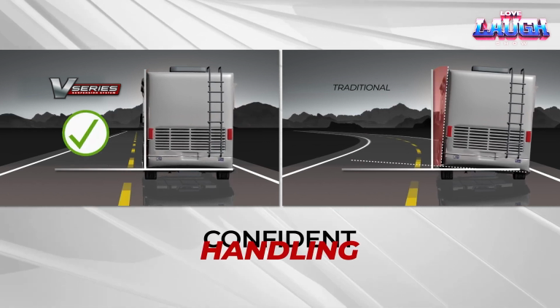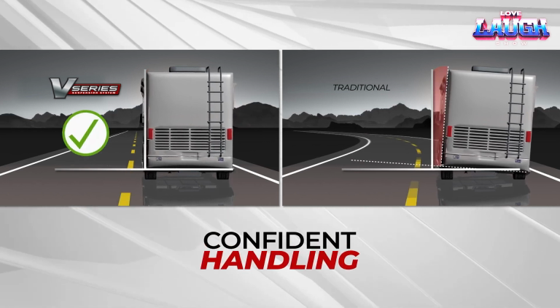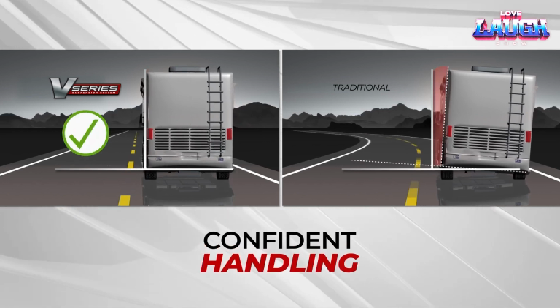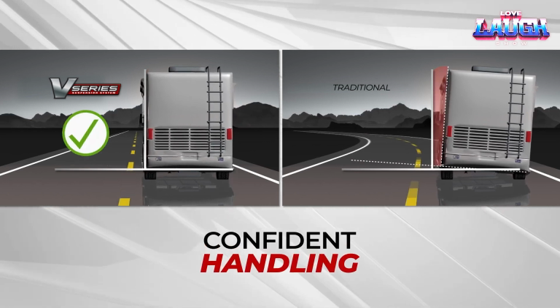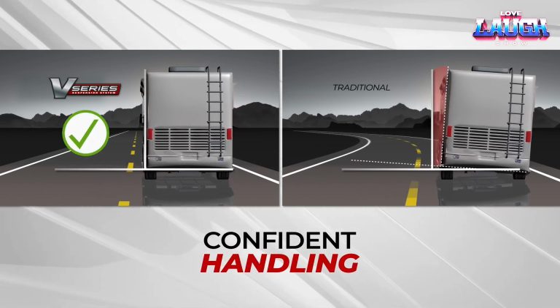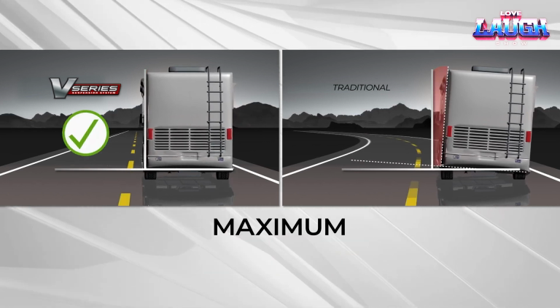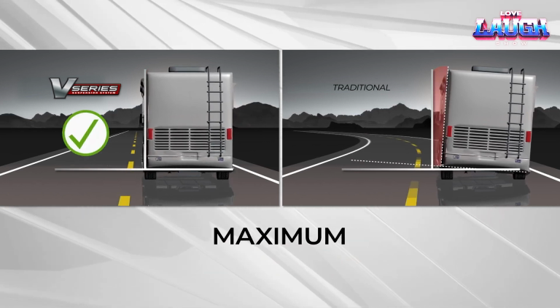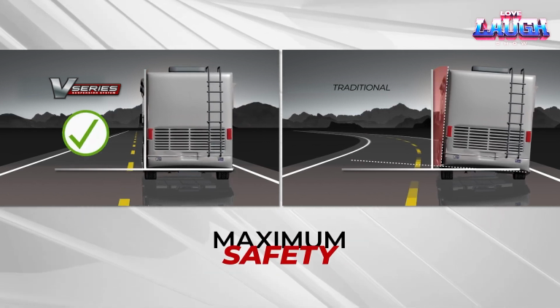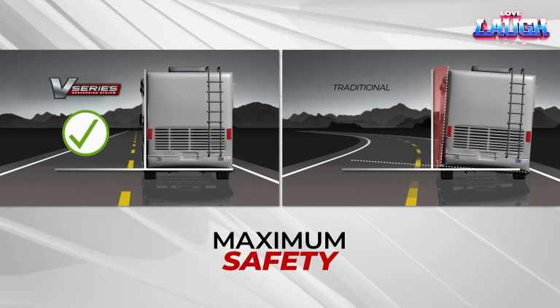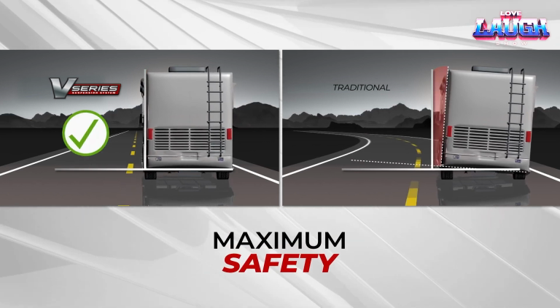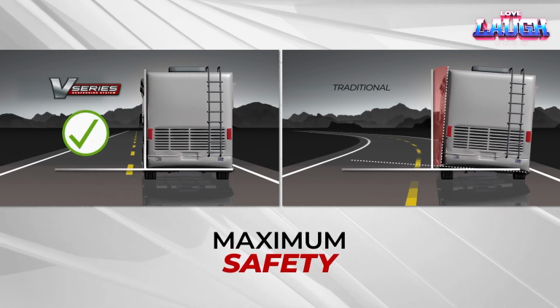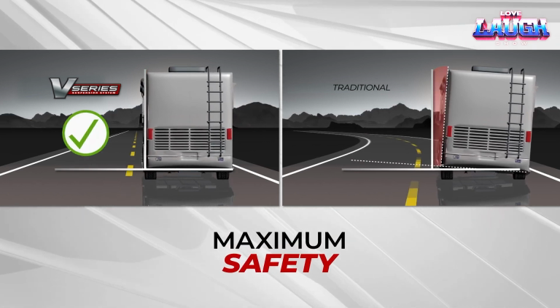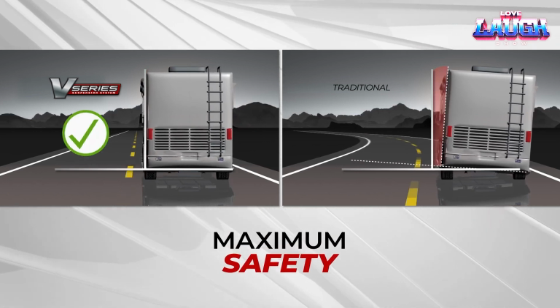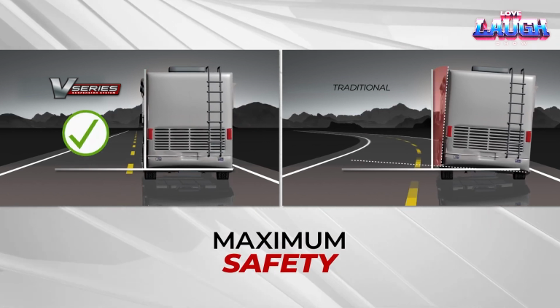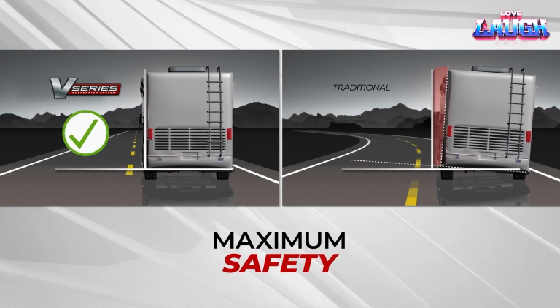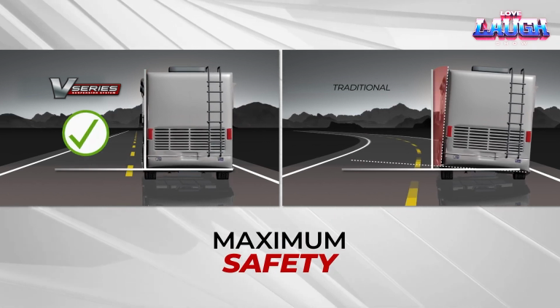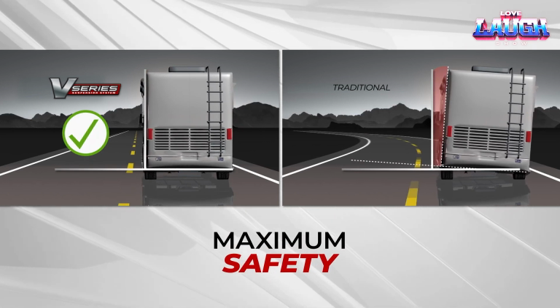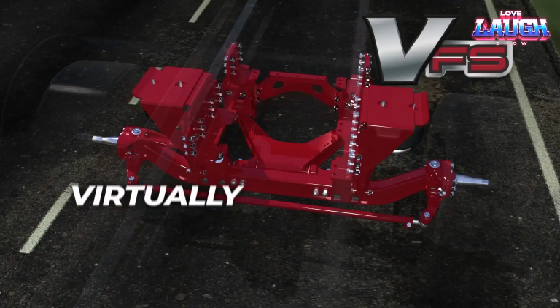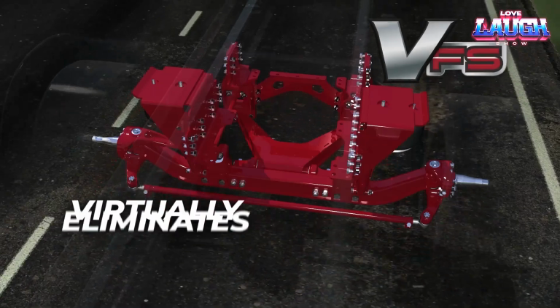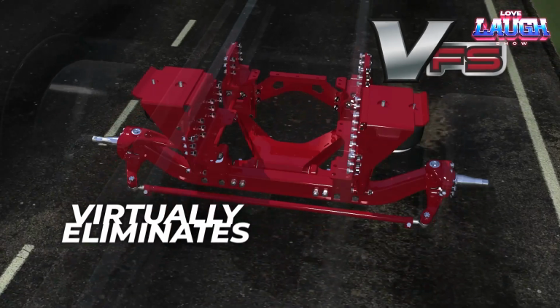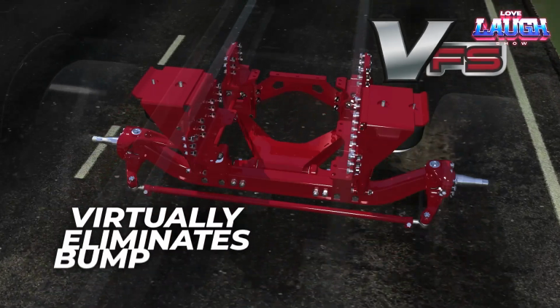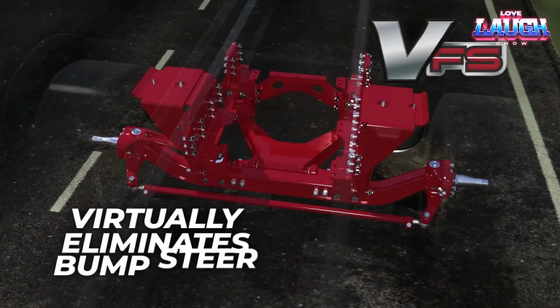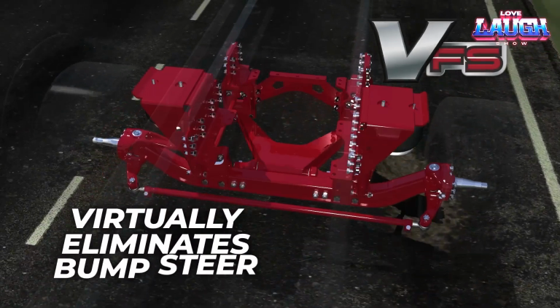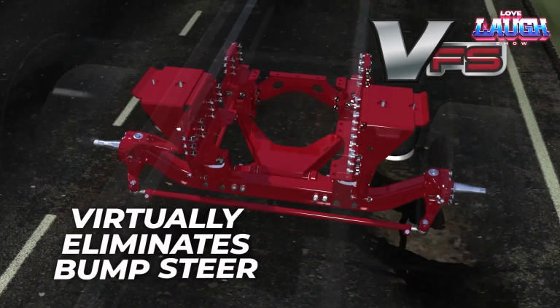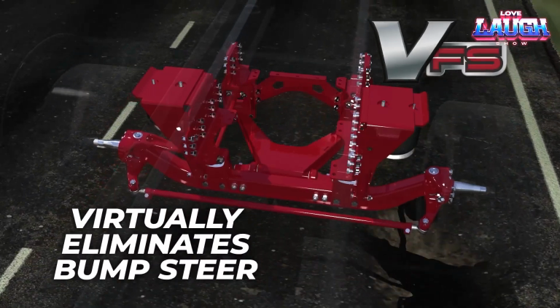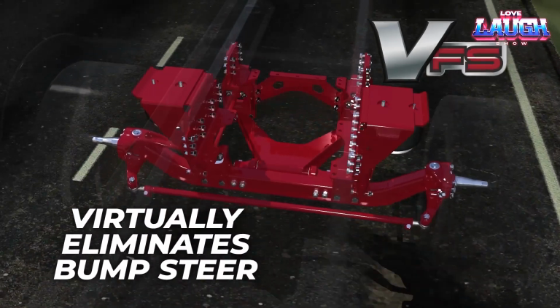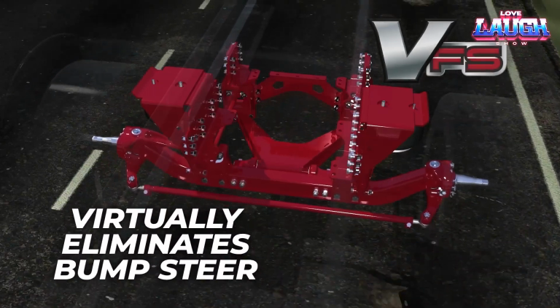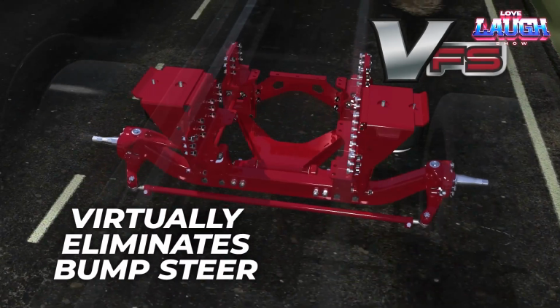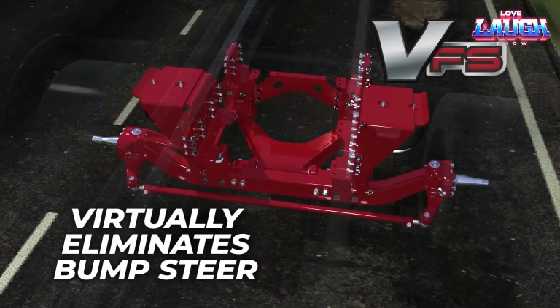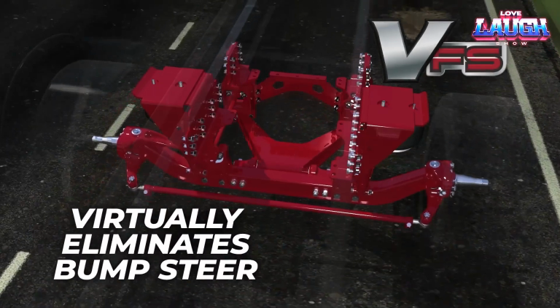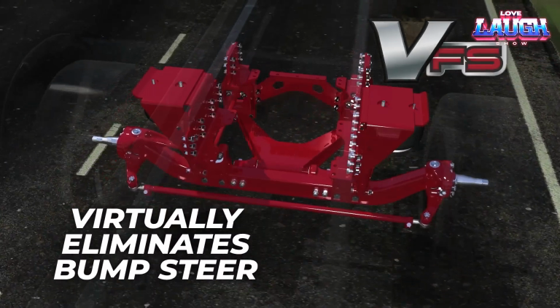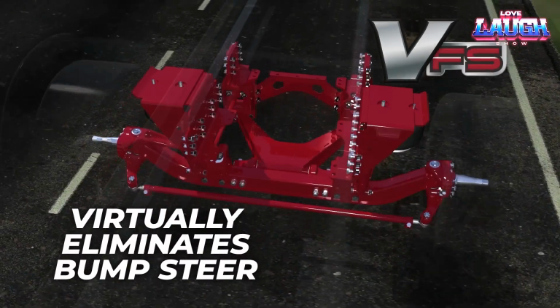It ensures a smooth ride and reduced maintenance — a game-changer for long-haul comfort and vehicle longevity.